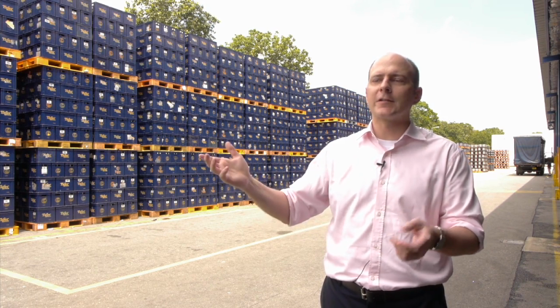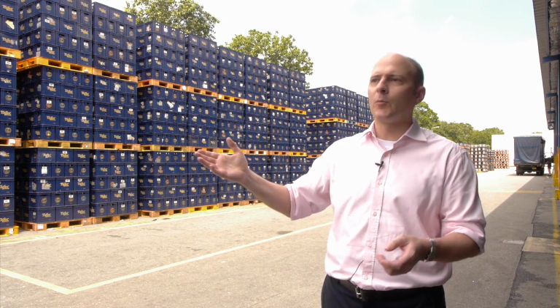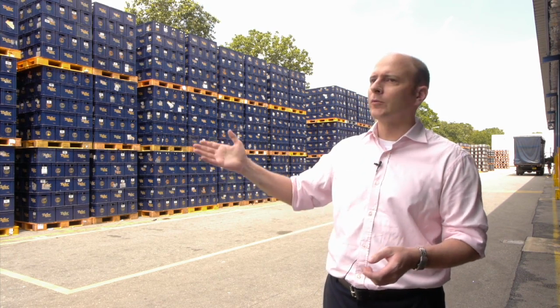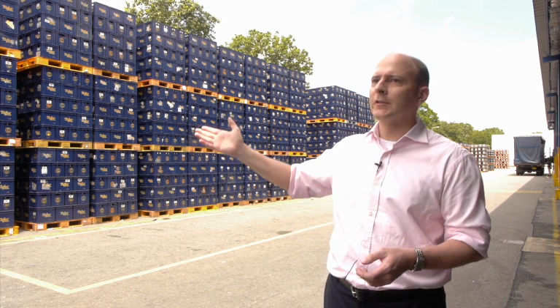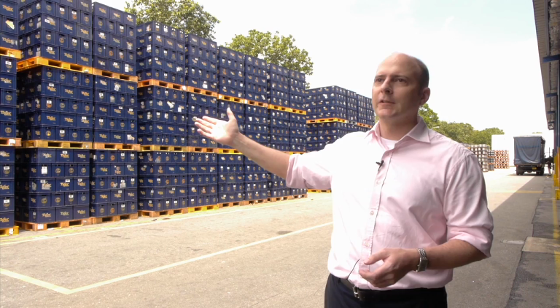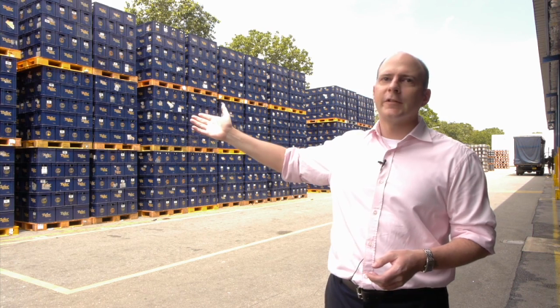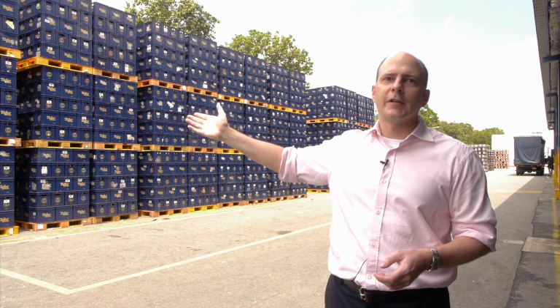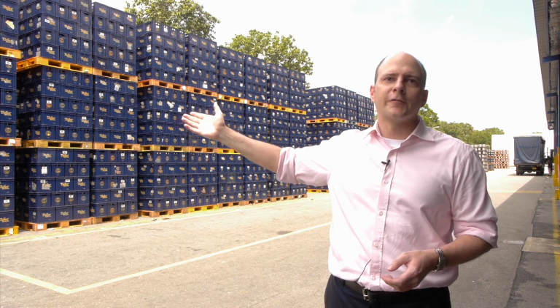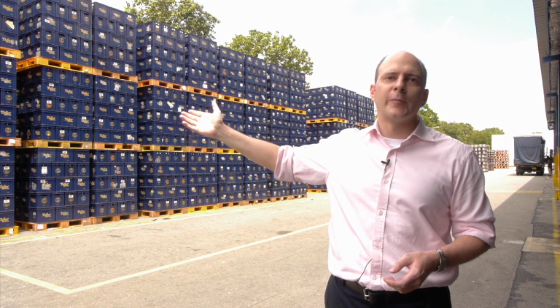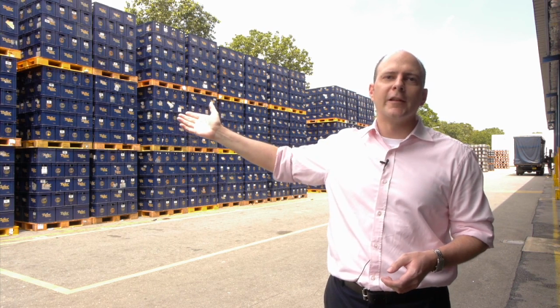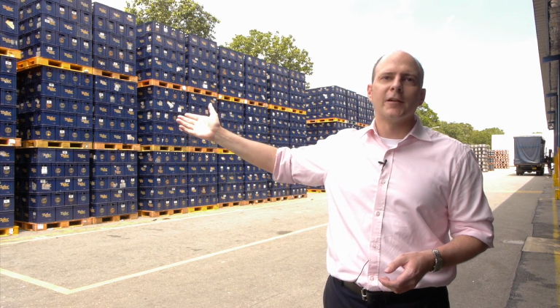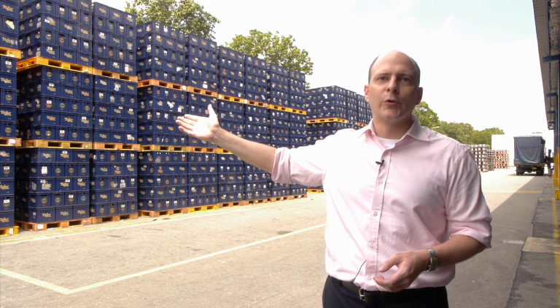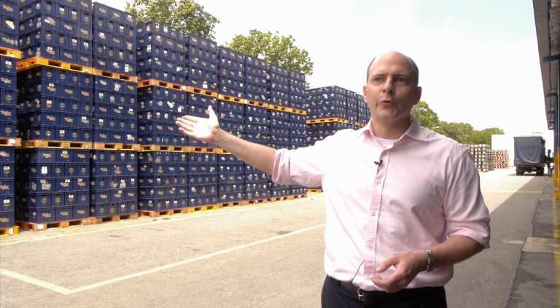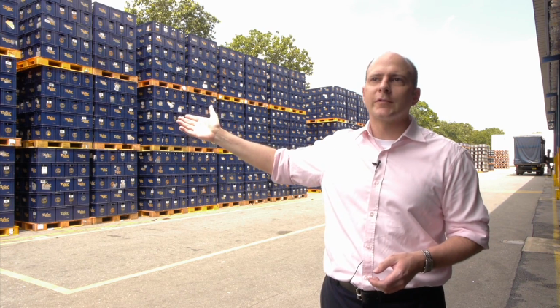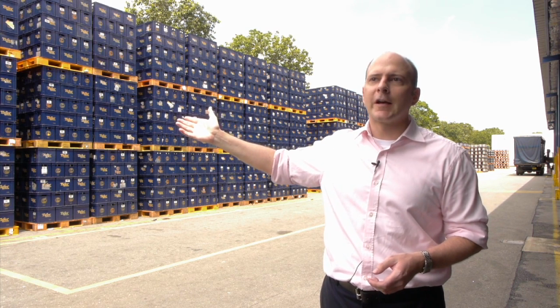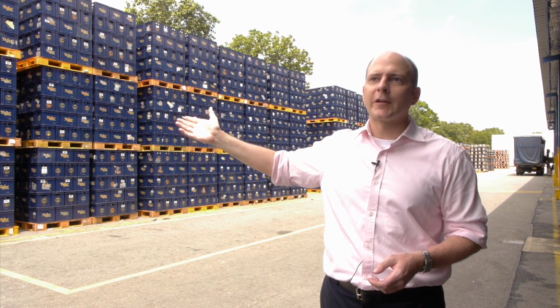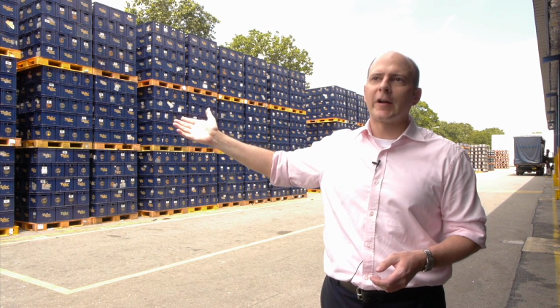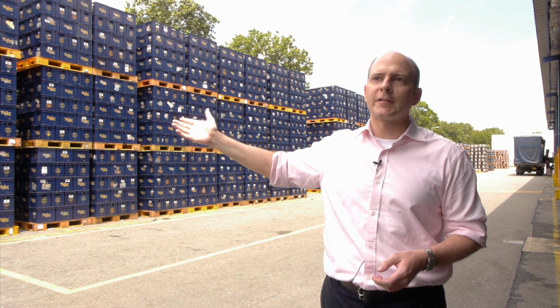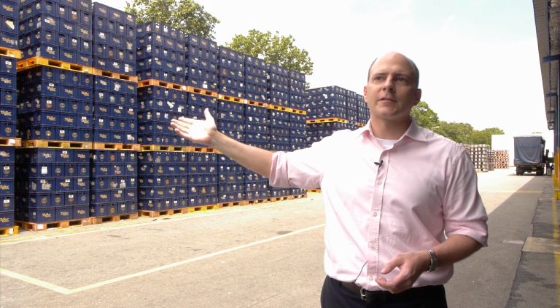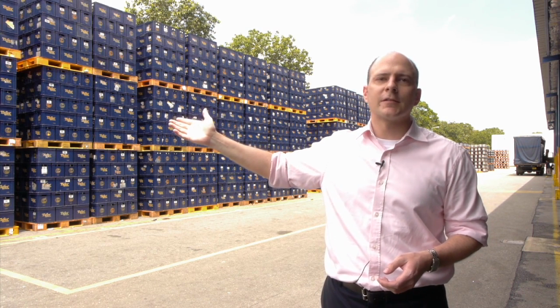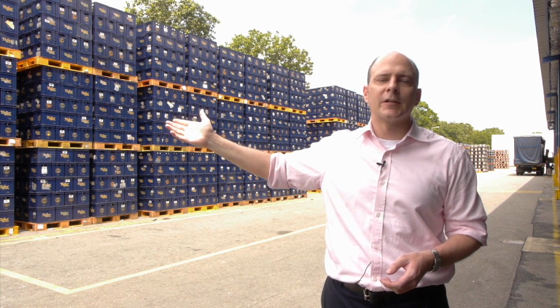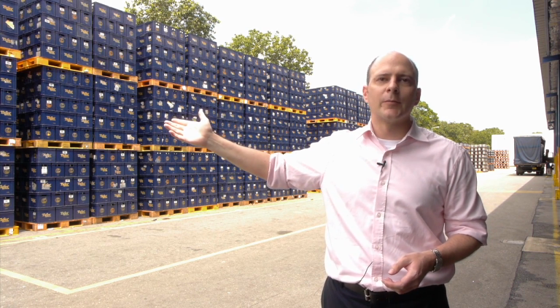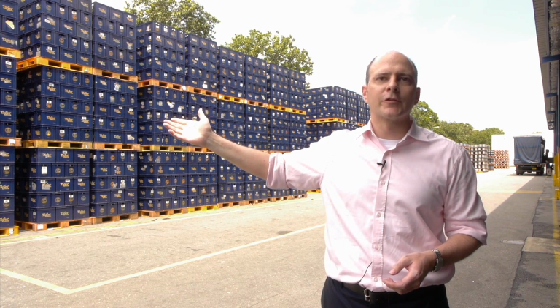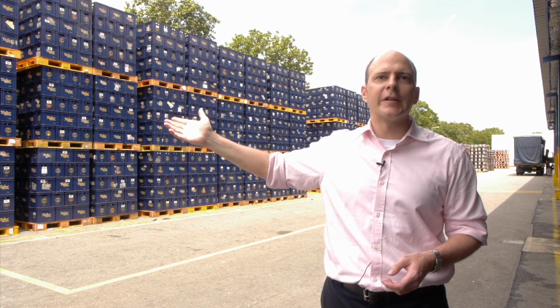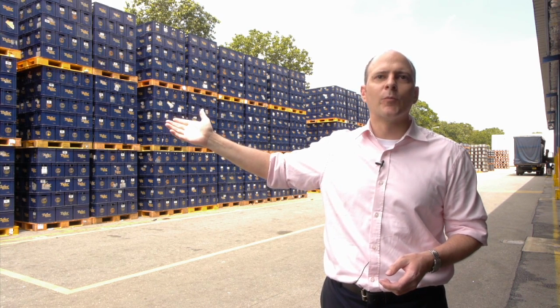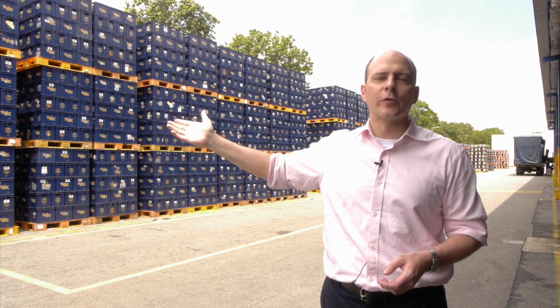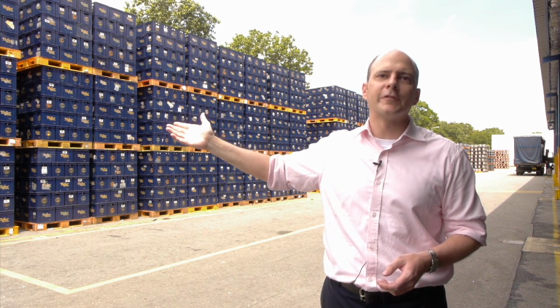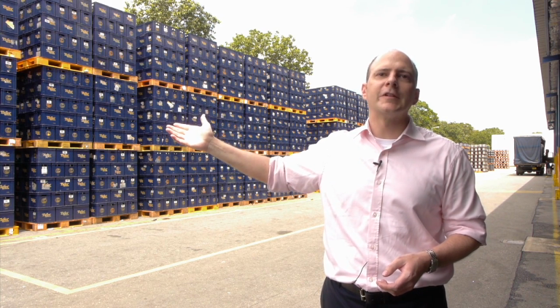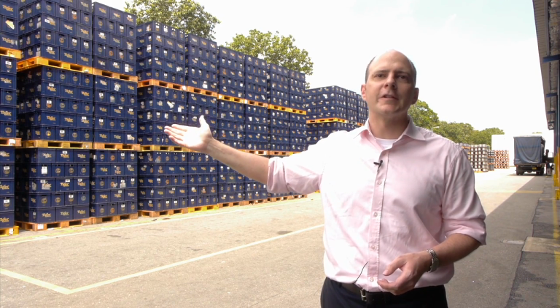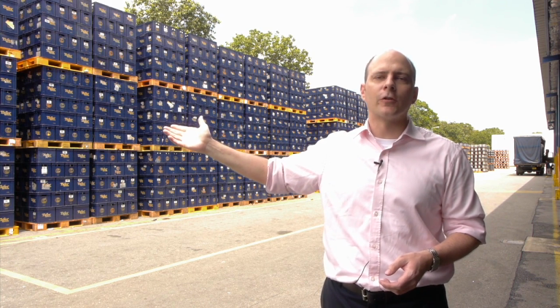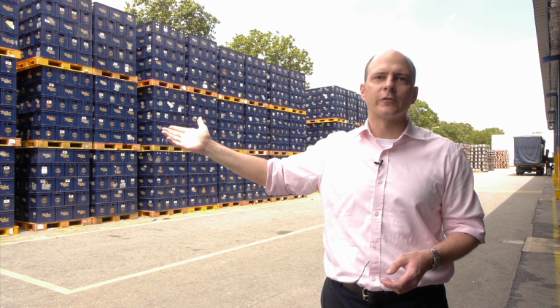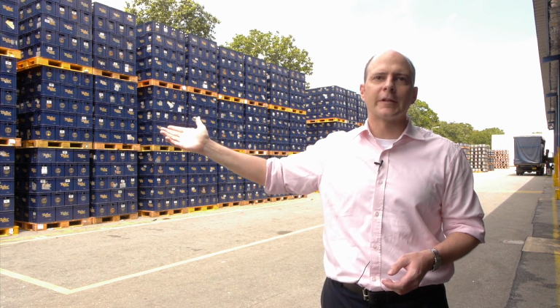To give an example, the familiar blue Tiger crates — most of these are more than 15 years old already.